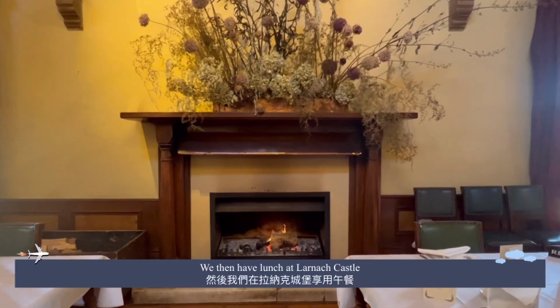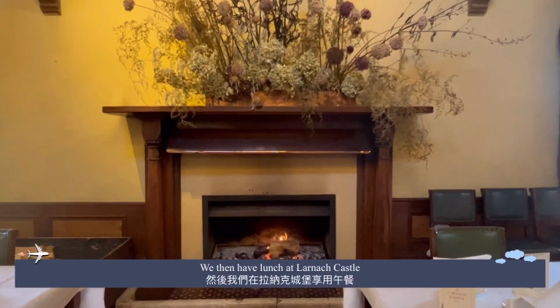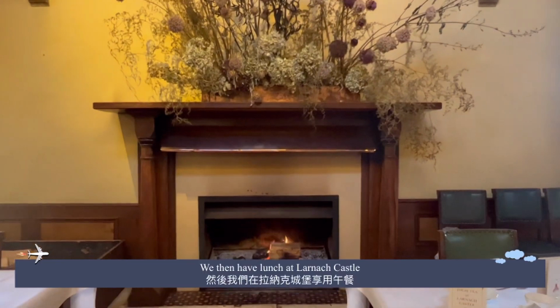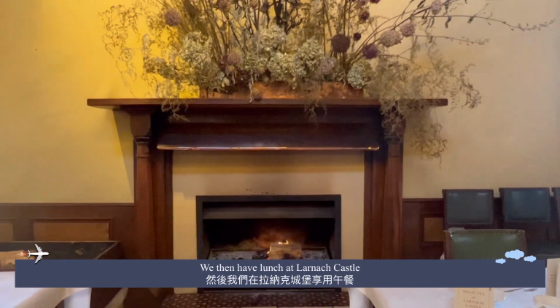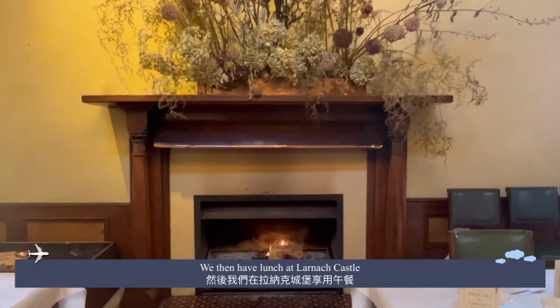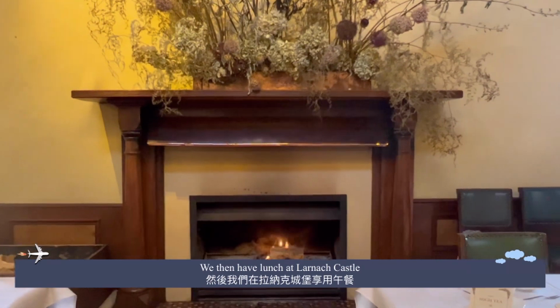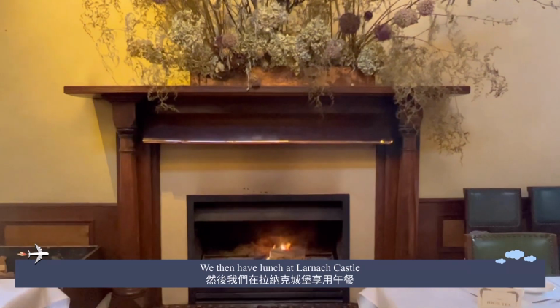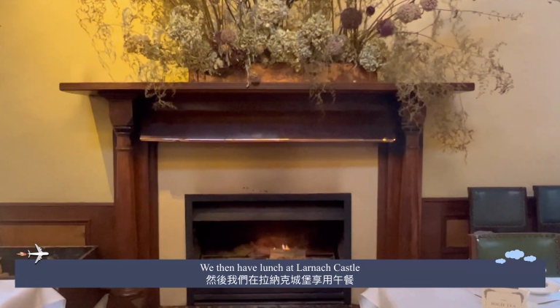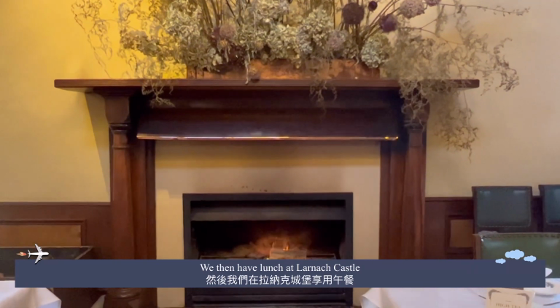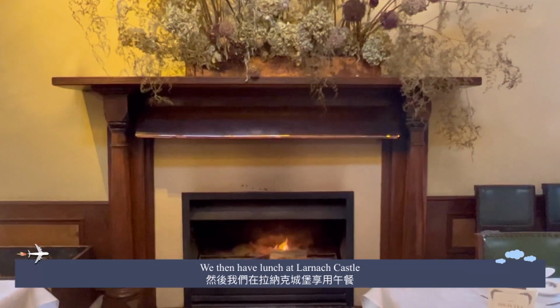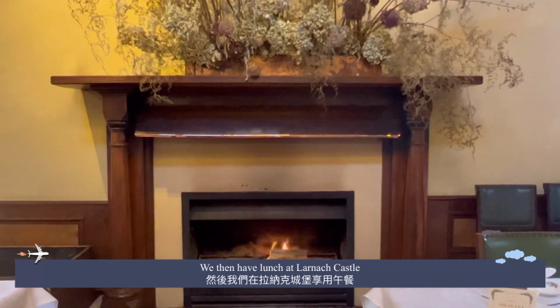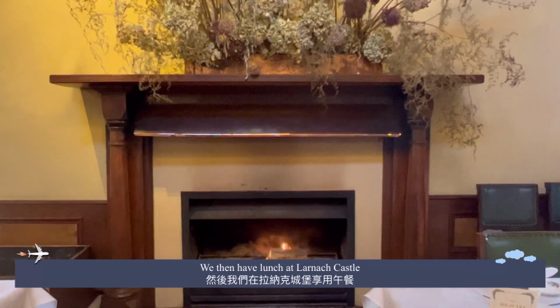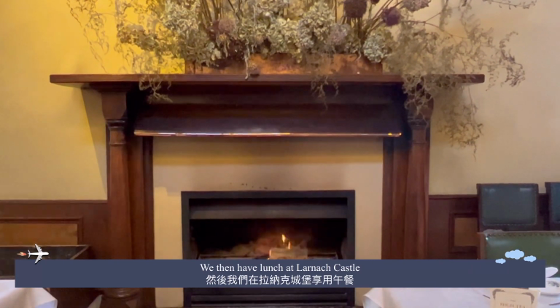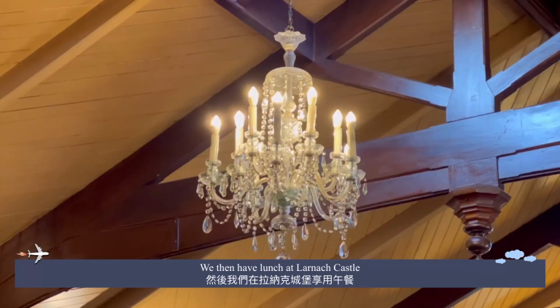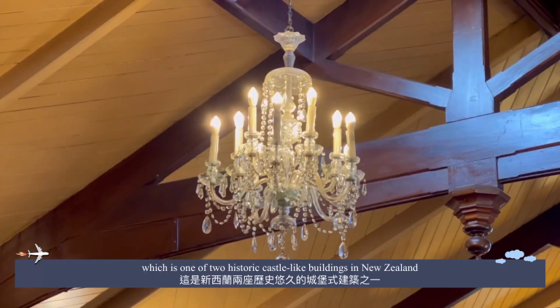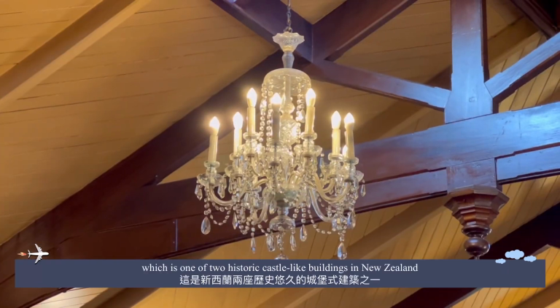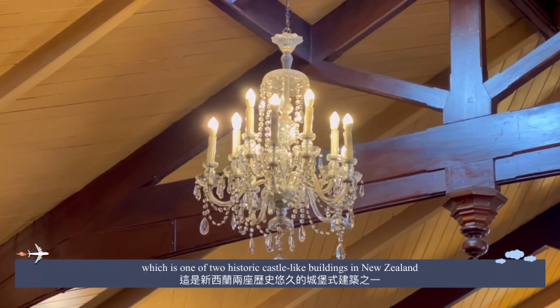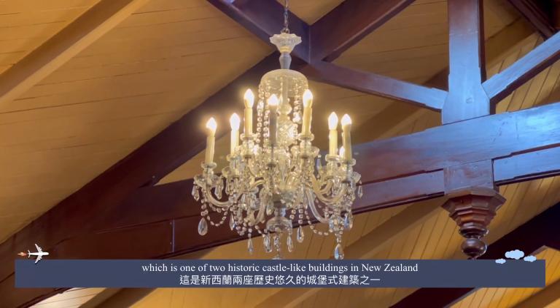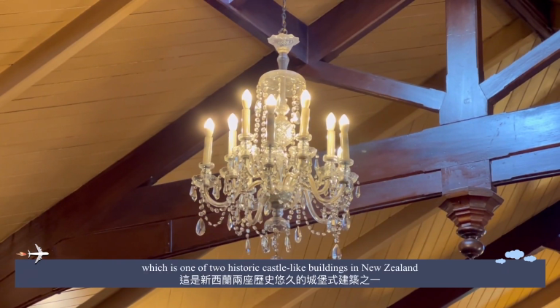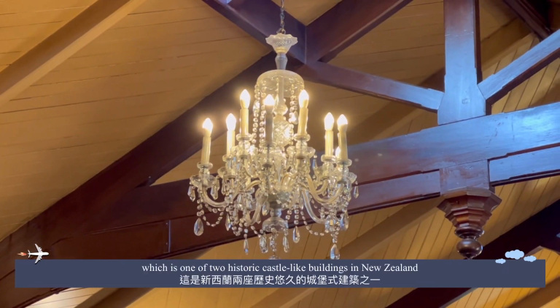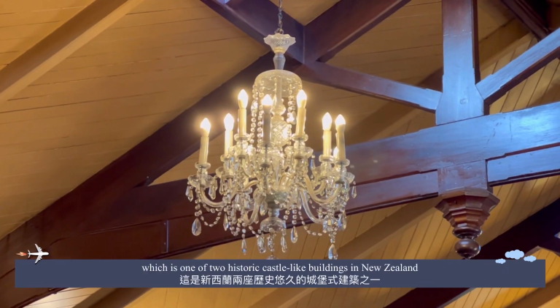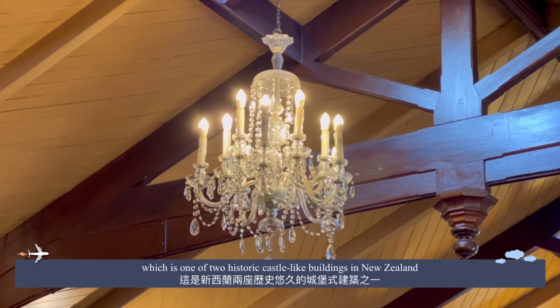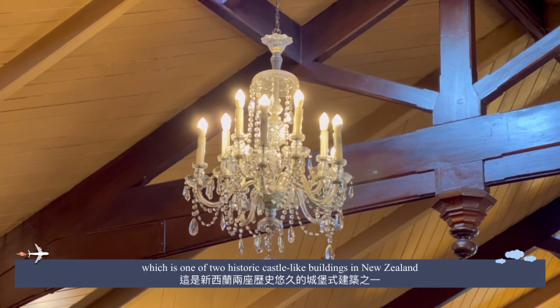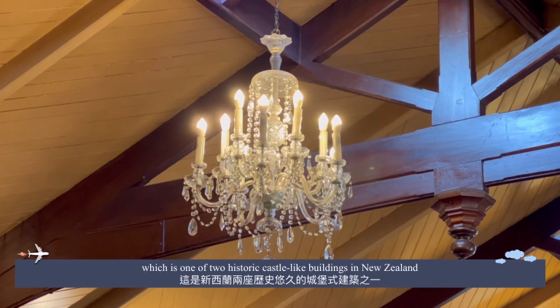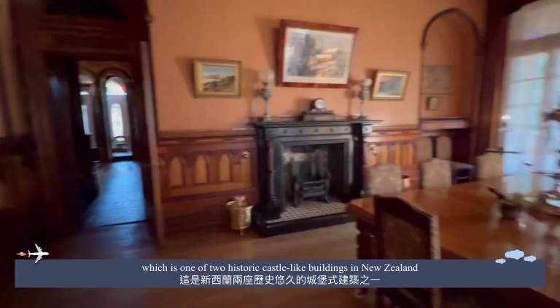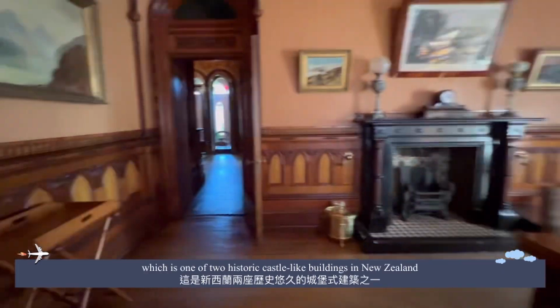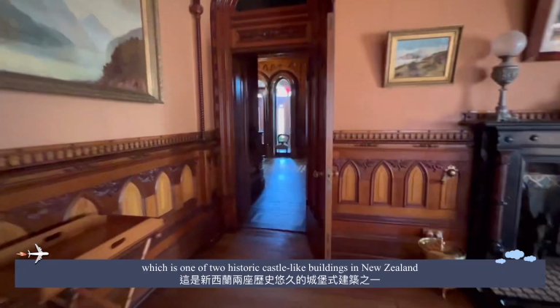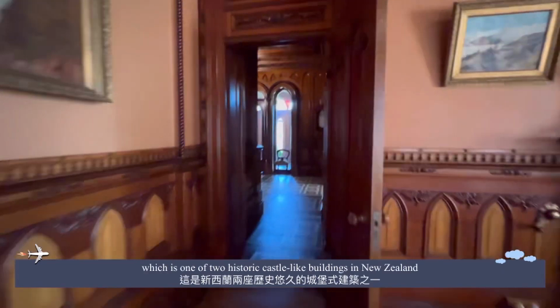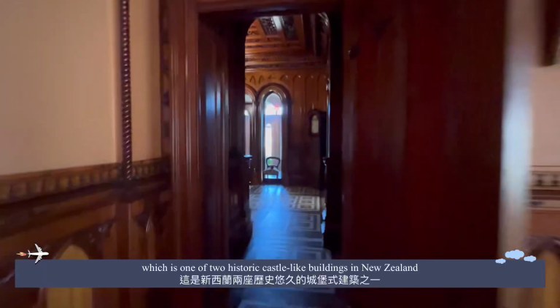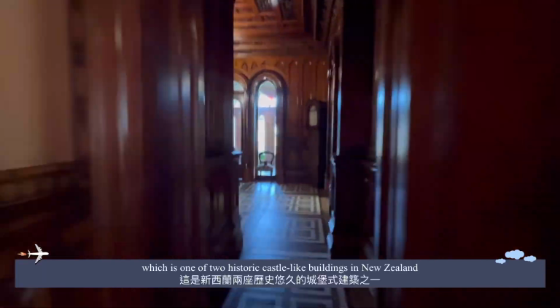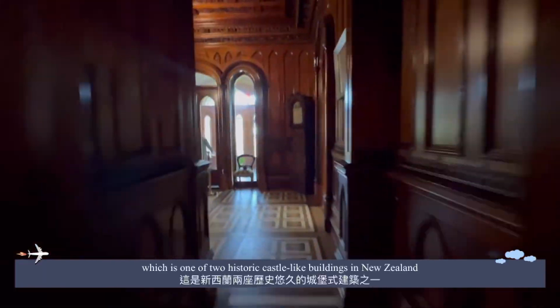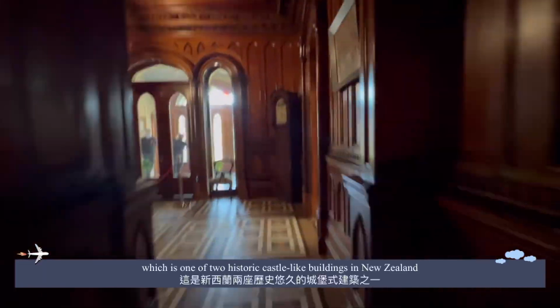We then have lunch at Larnach Castle, which is one of the two historic castle-like buildings in New Zealand.